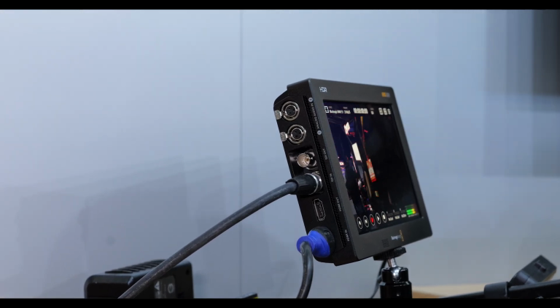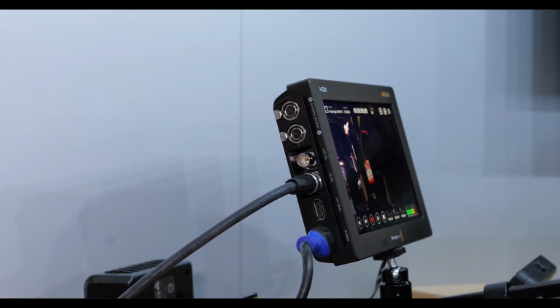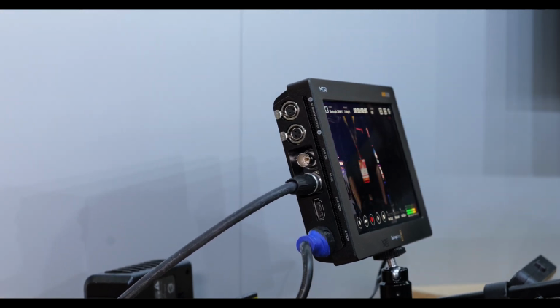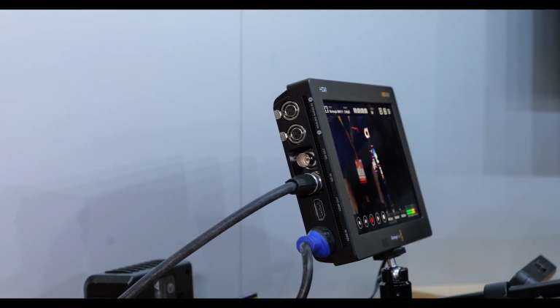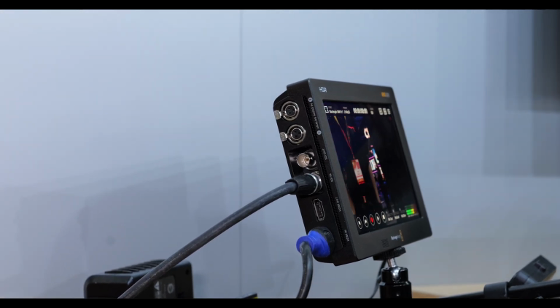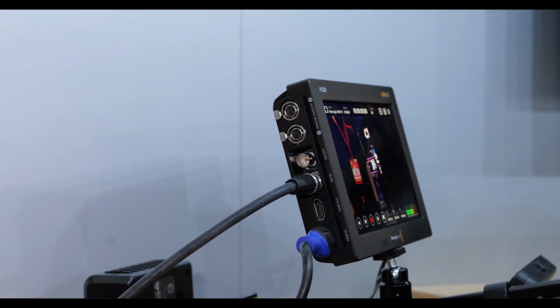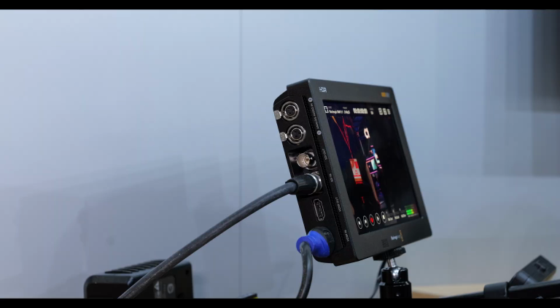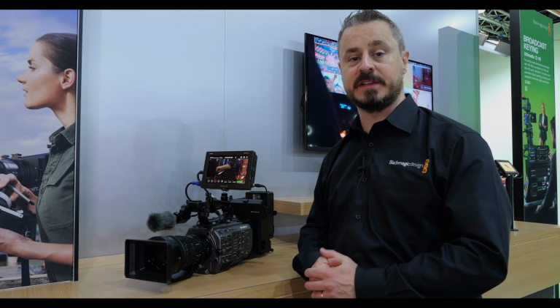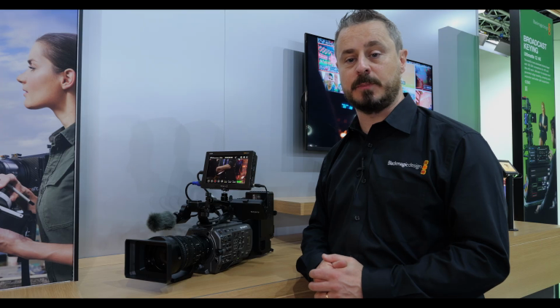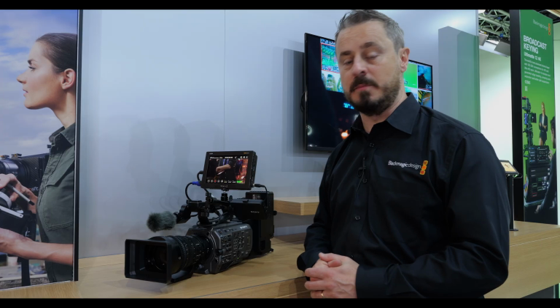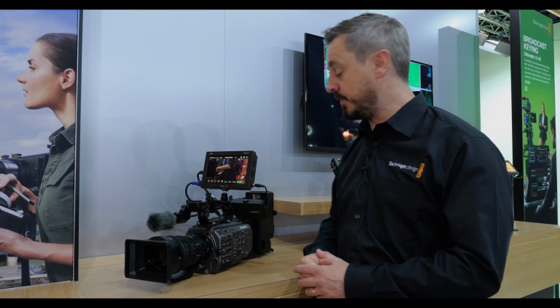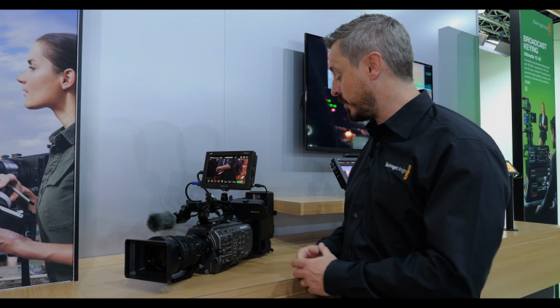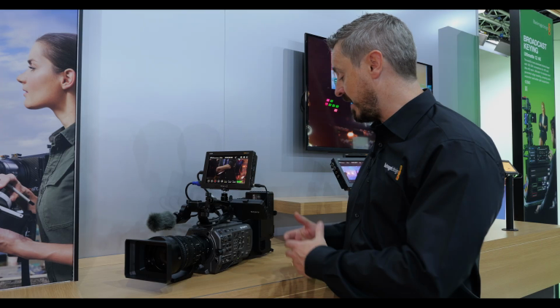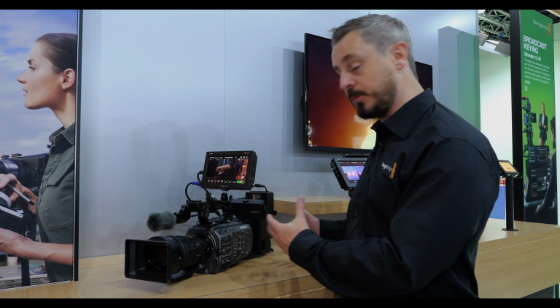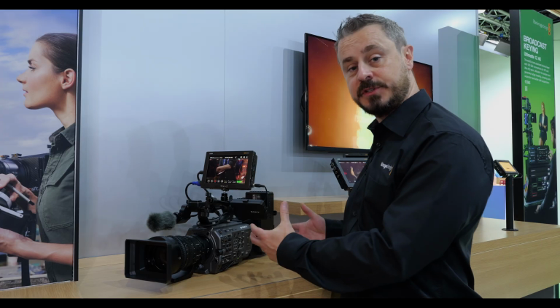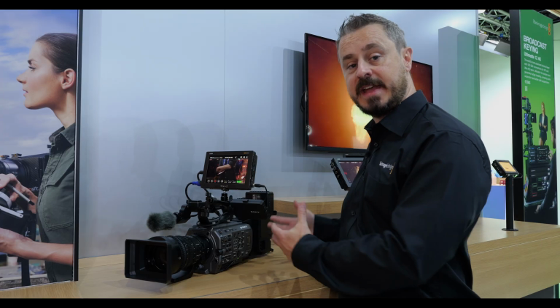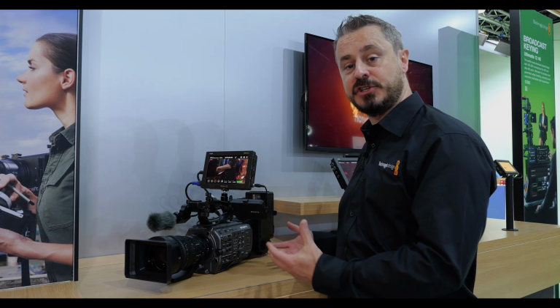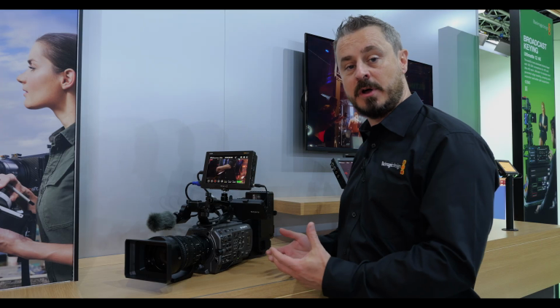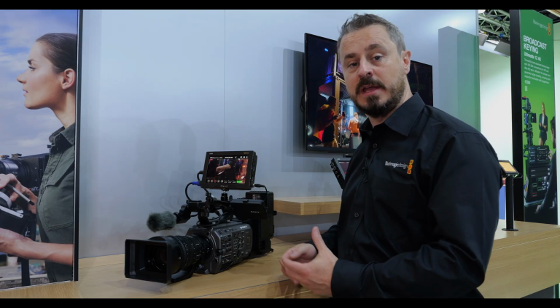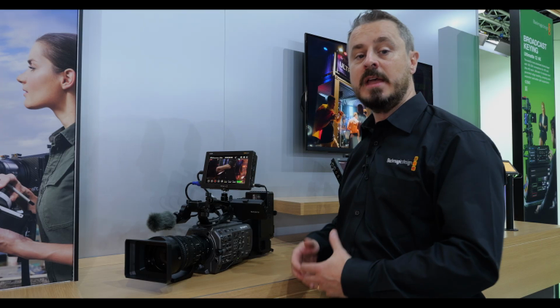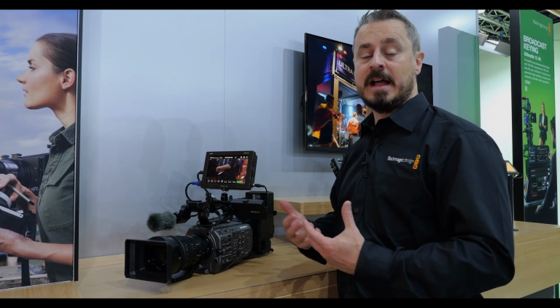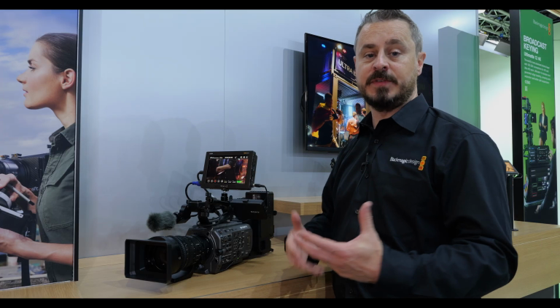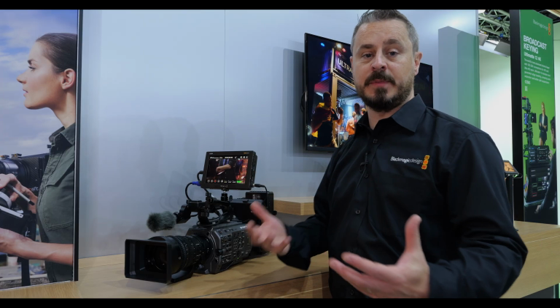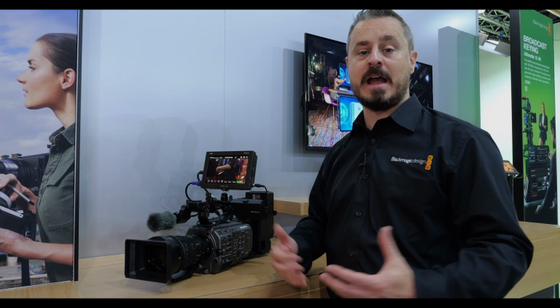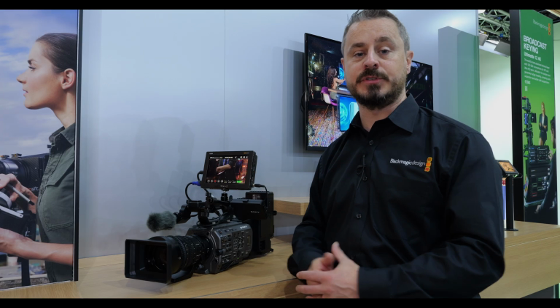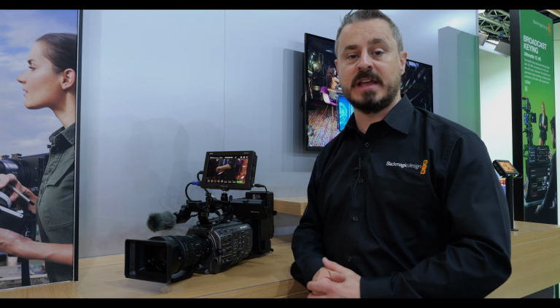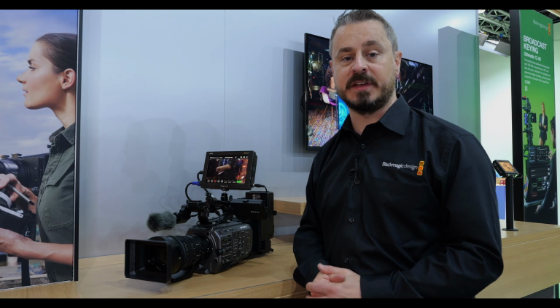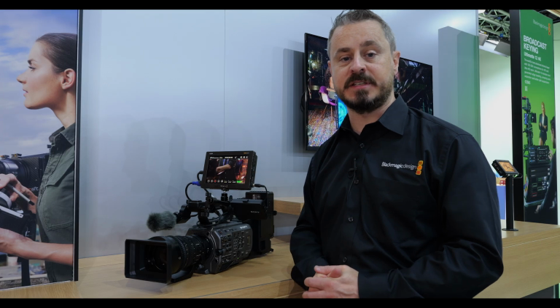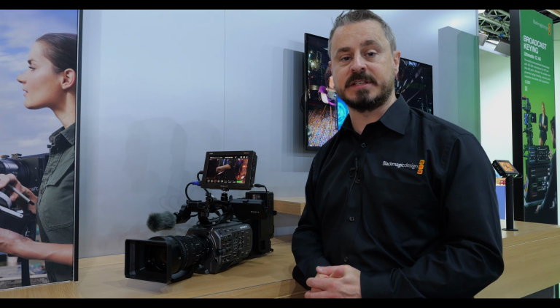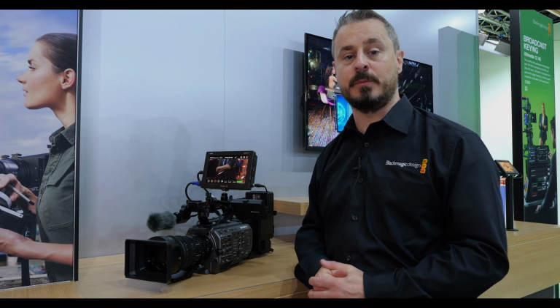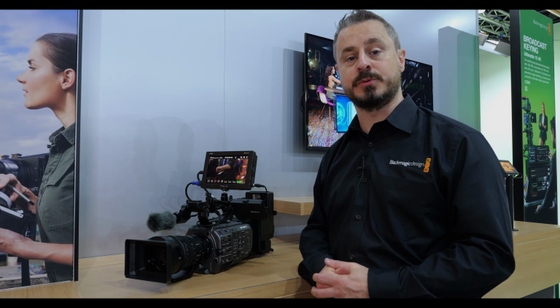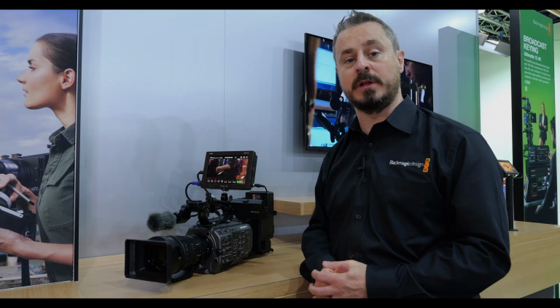We're developing the system over the next couple of months, so we'll have options for HDMI and develop that out to the FX6 camera as well.